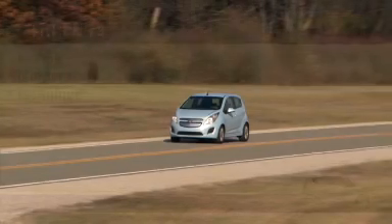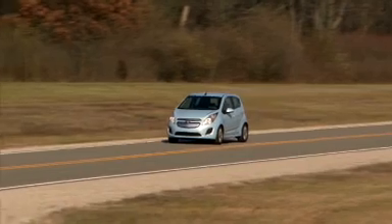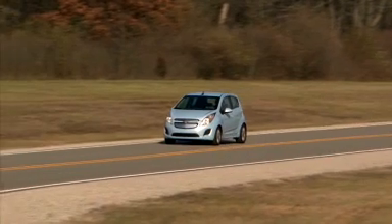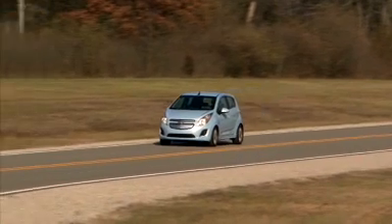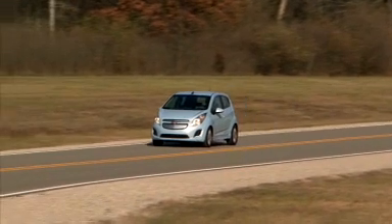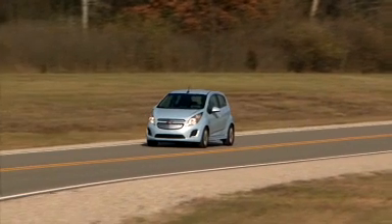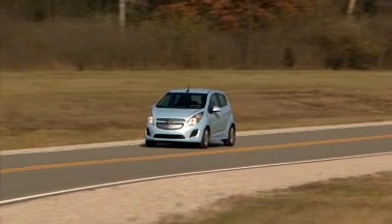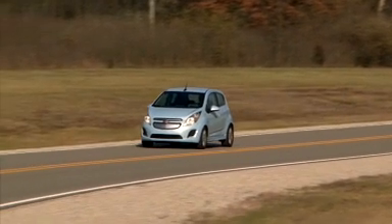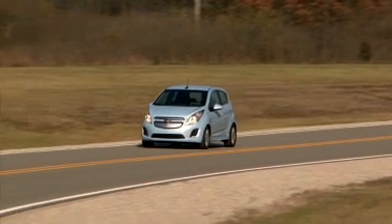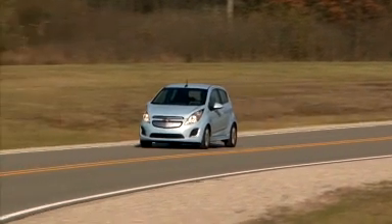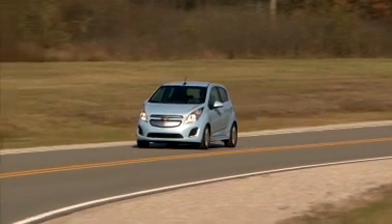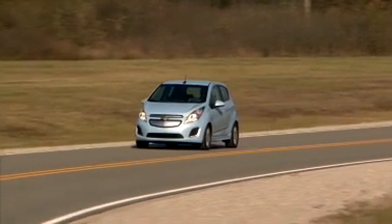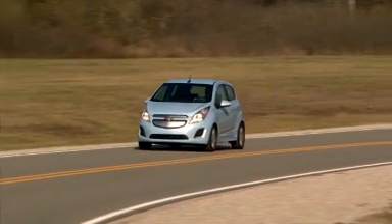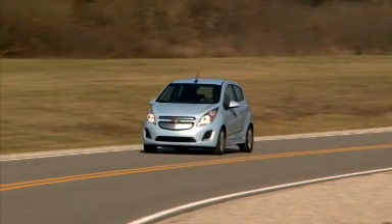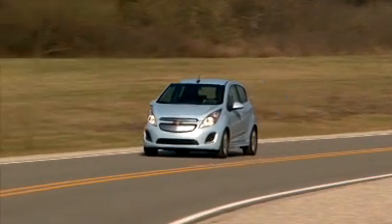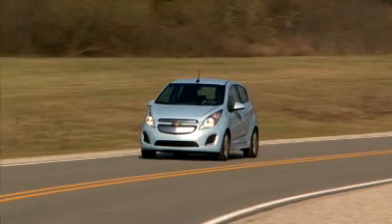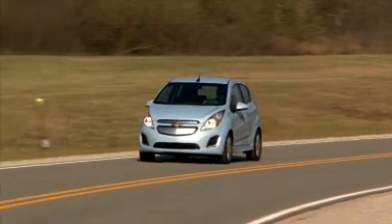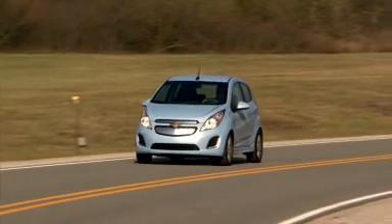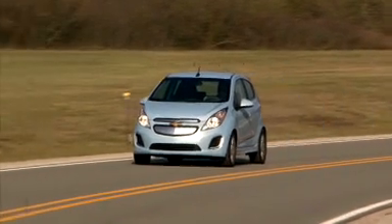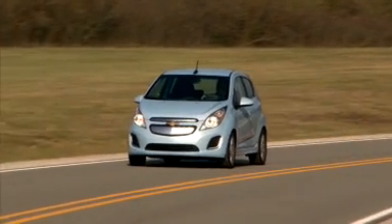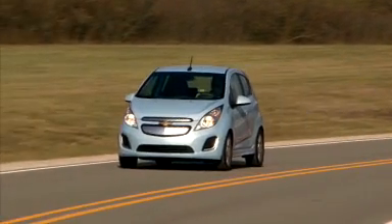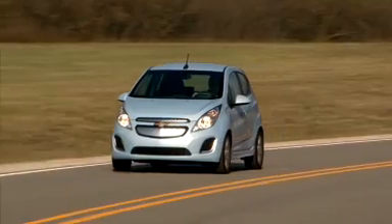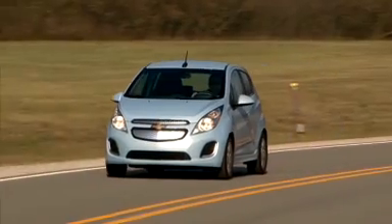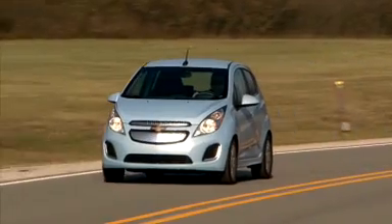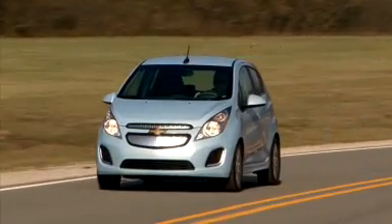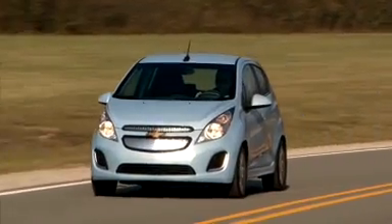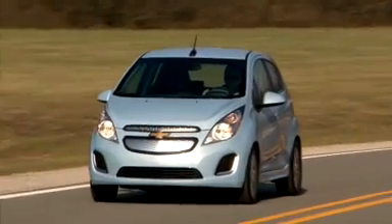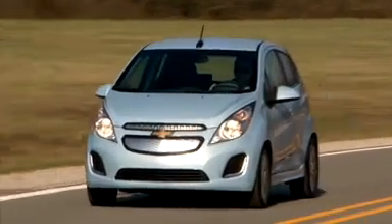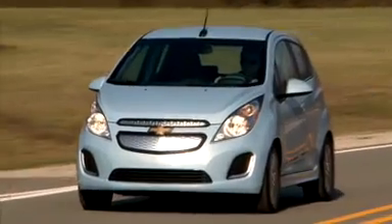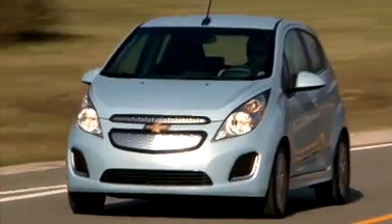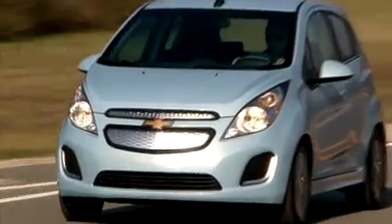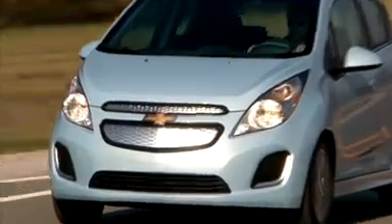Looking at terrain, a vehicle driven on flat roads gets more out of a charge than a vehicle driven on hills or in mountains.